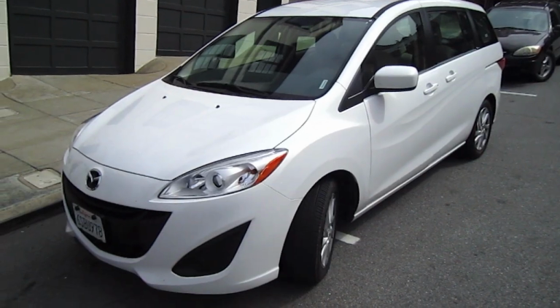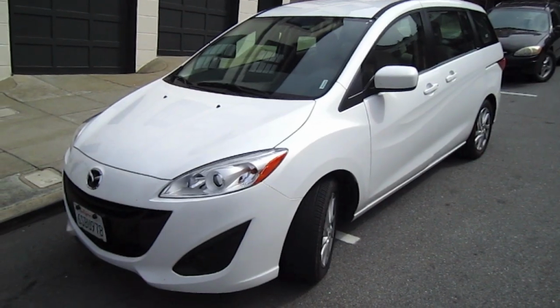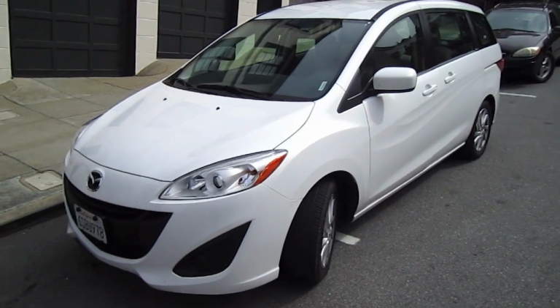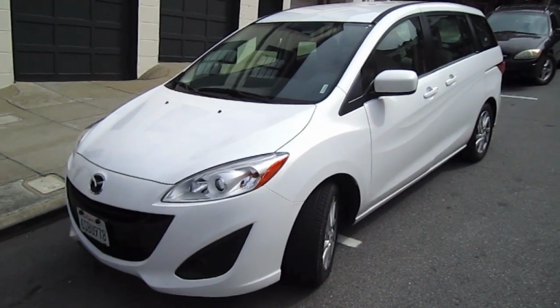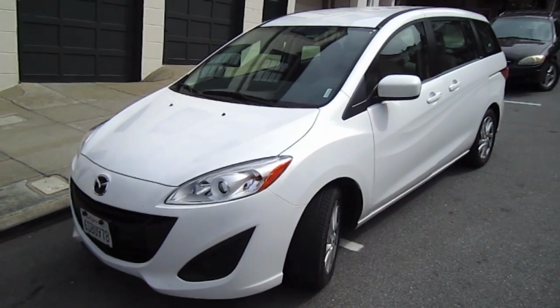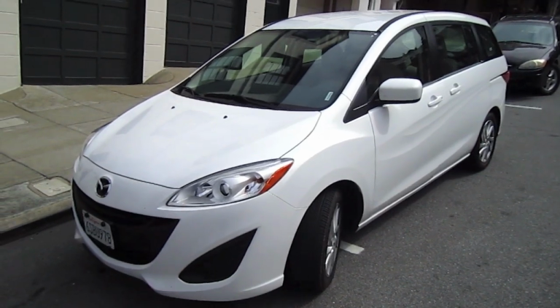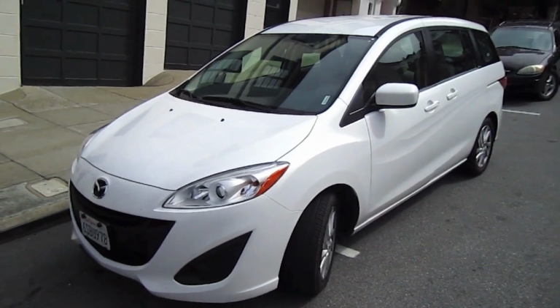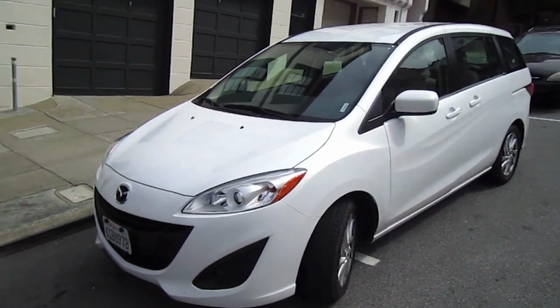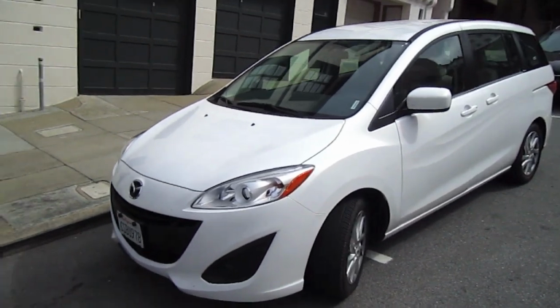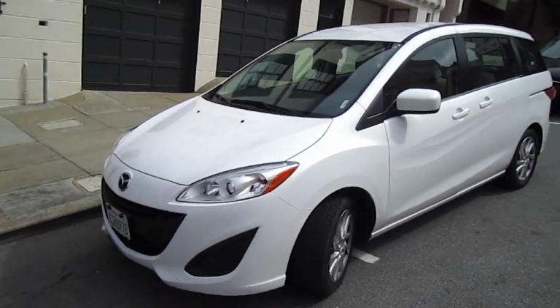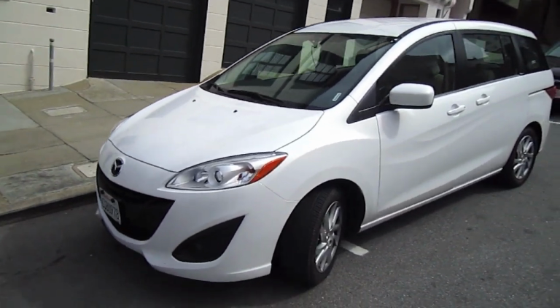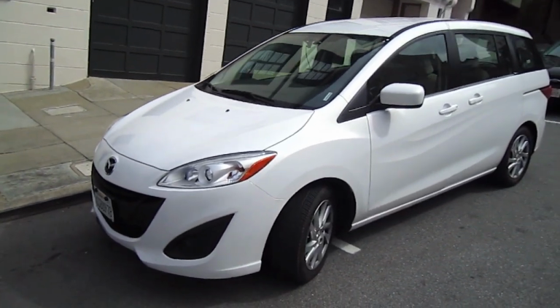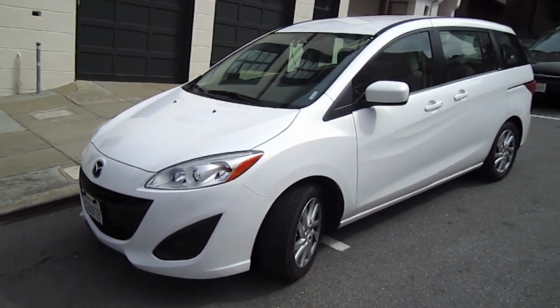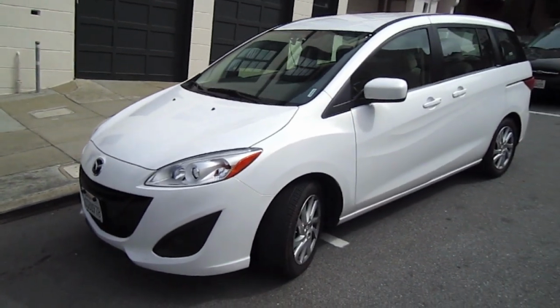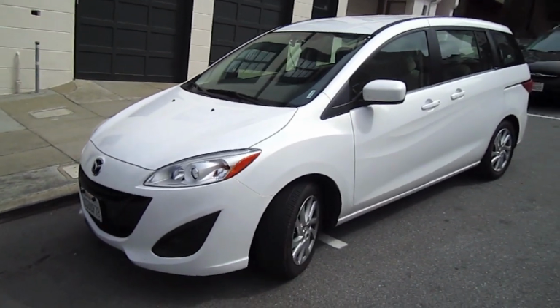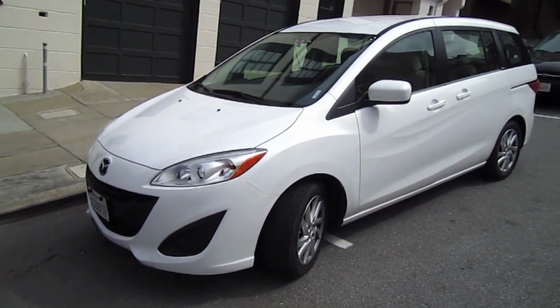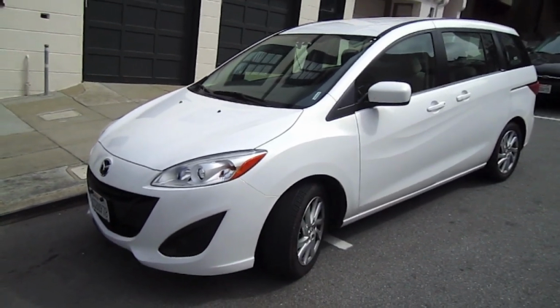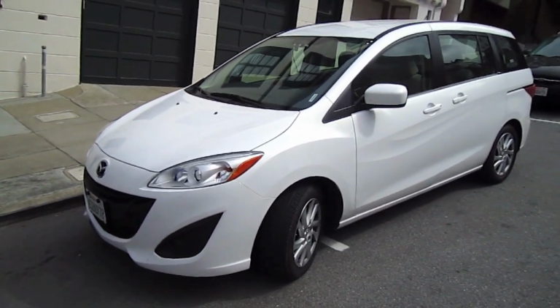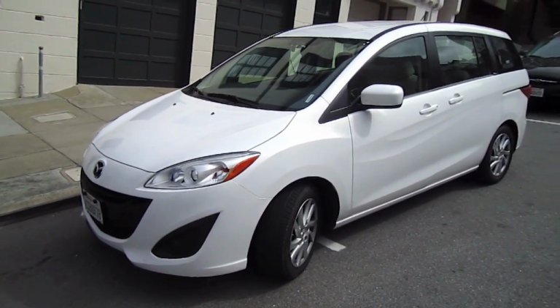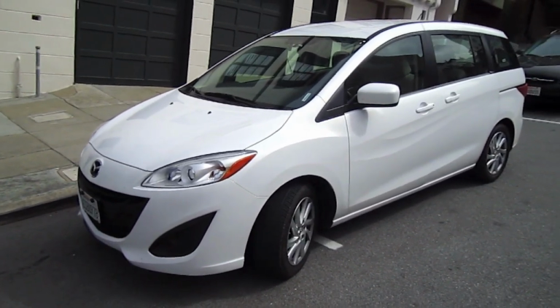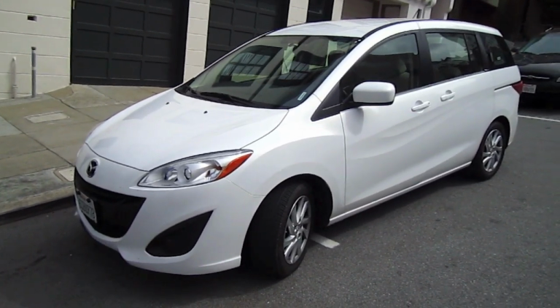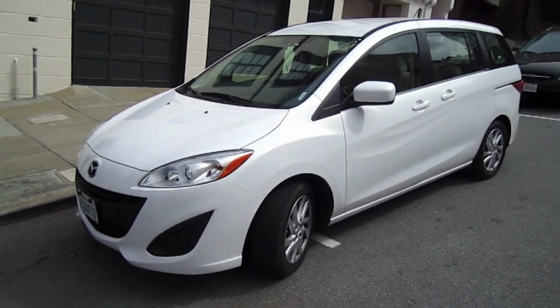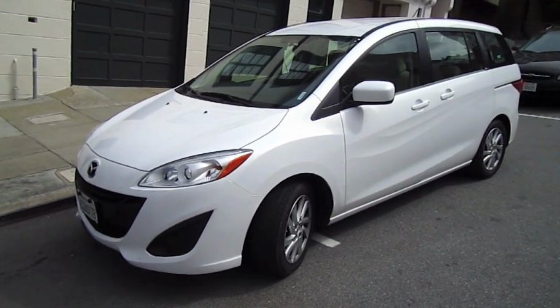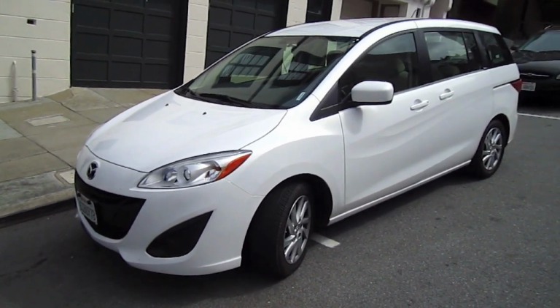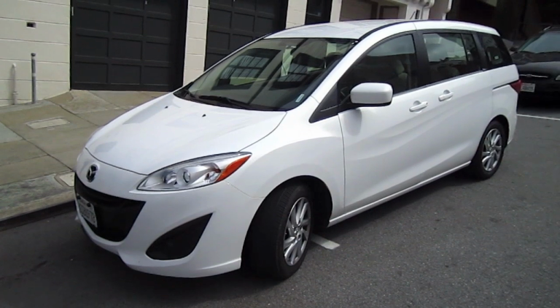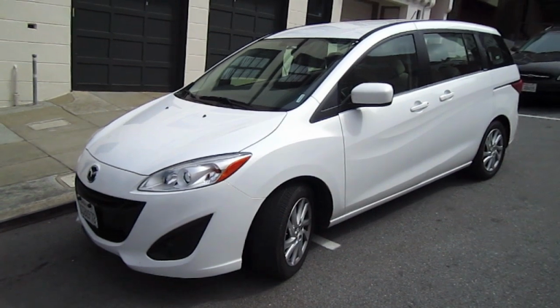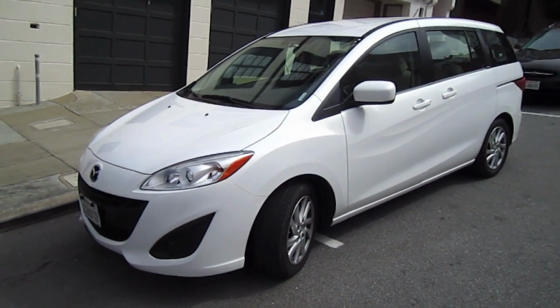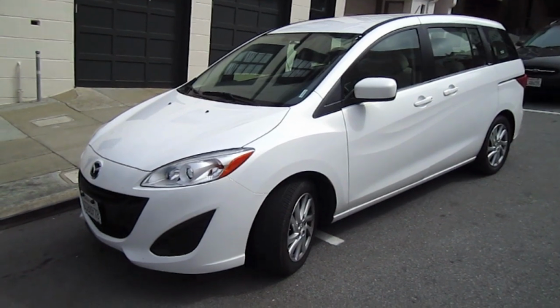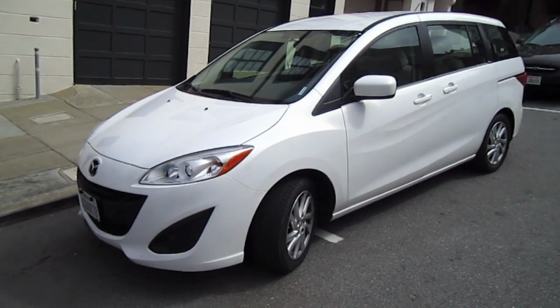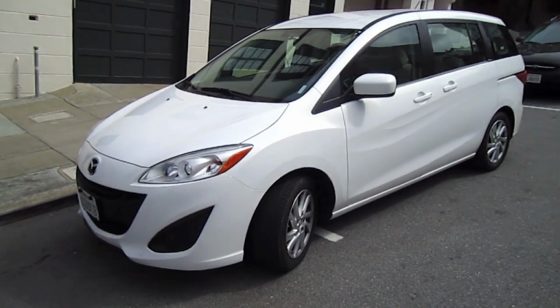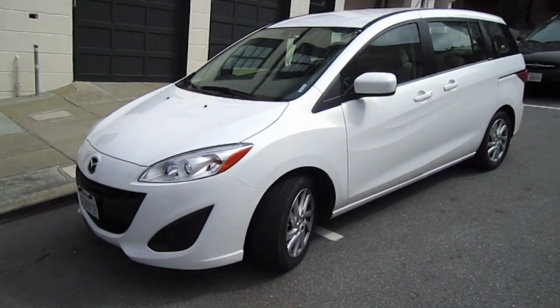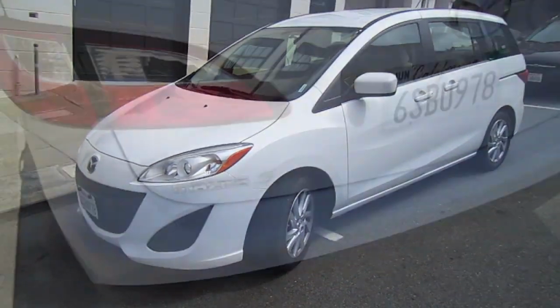Hello everybody! Today let's take a look at this 2011 Mazda 5.